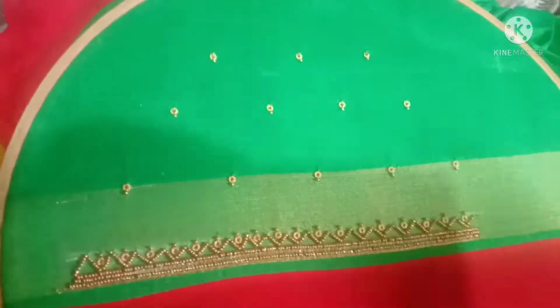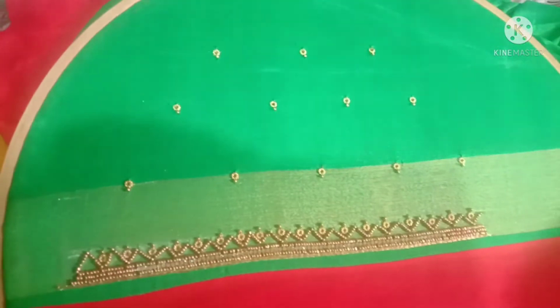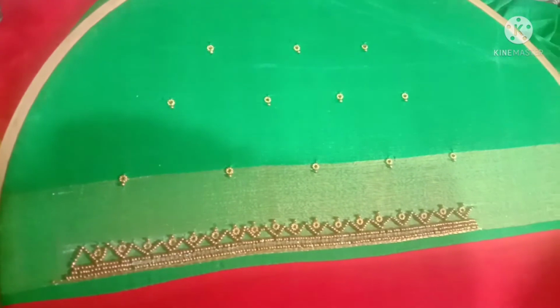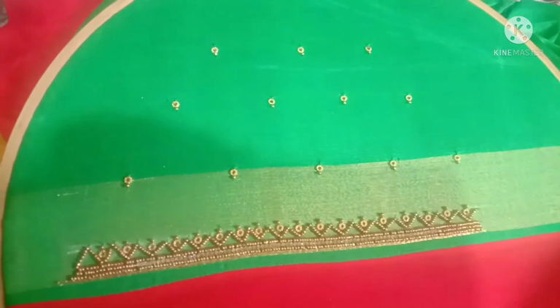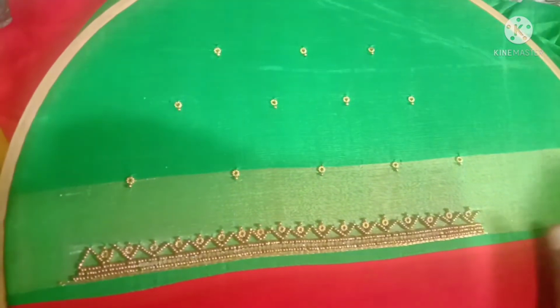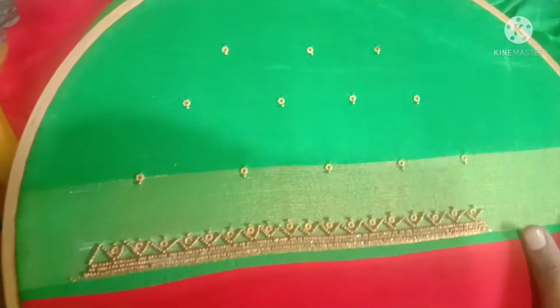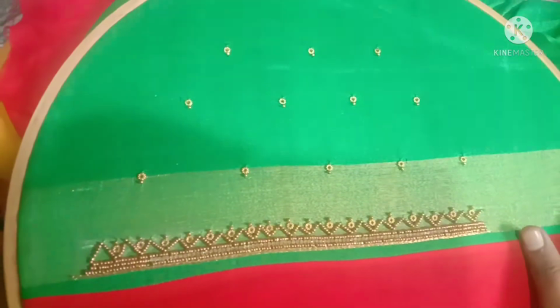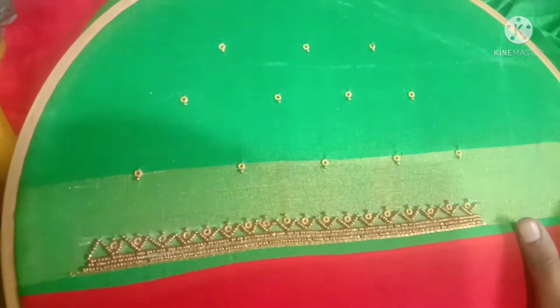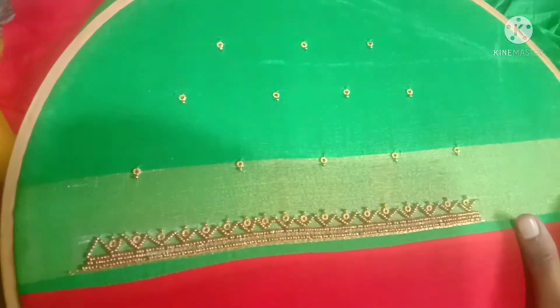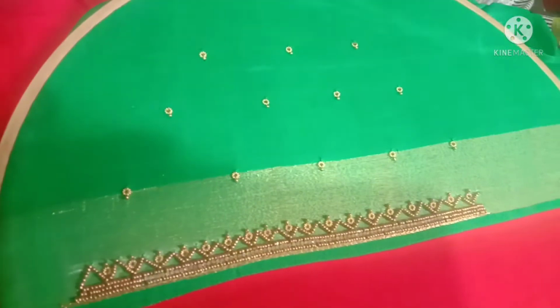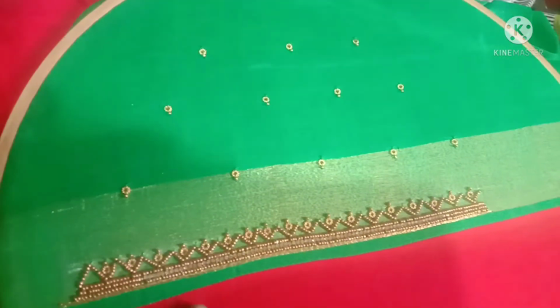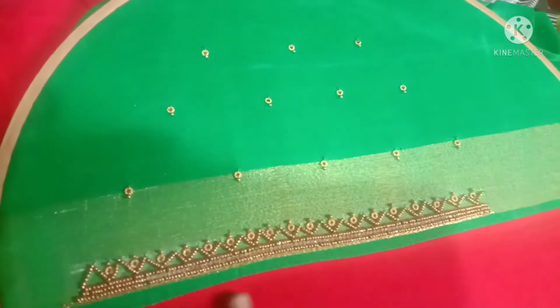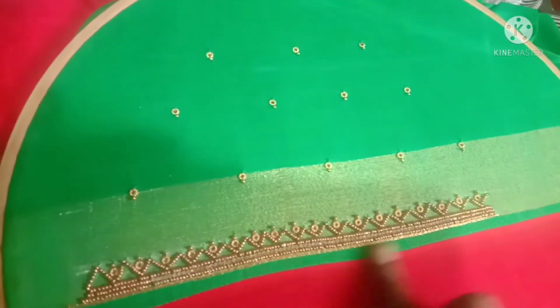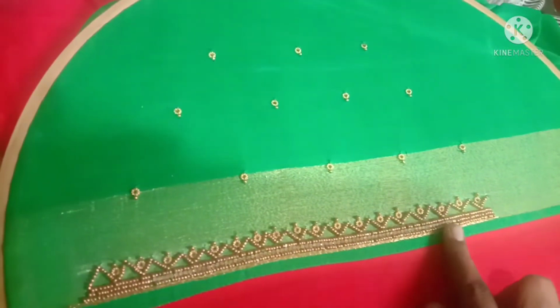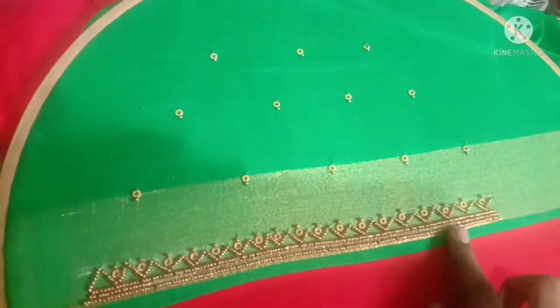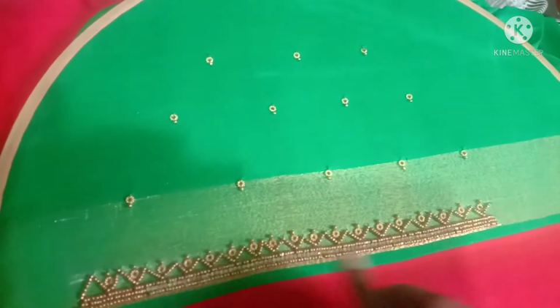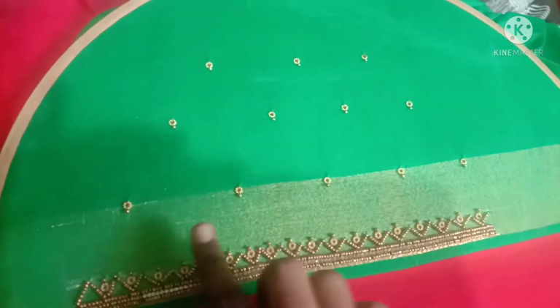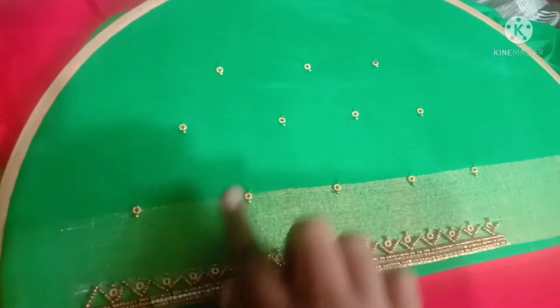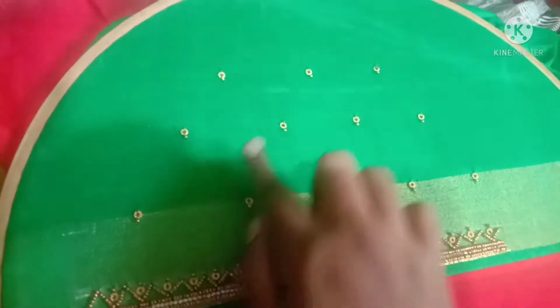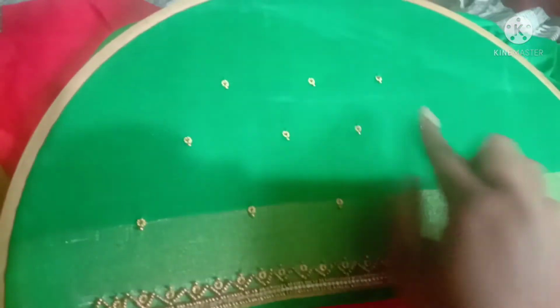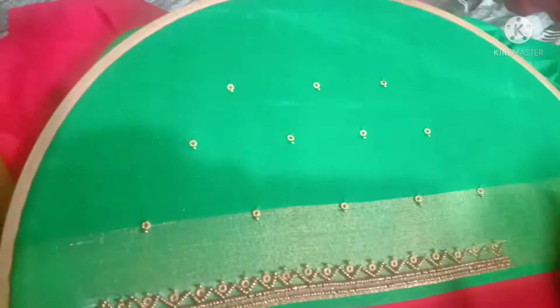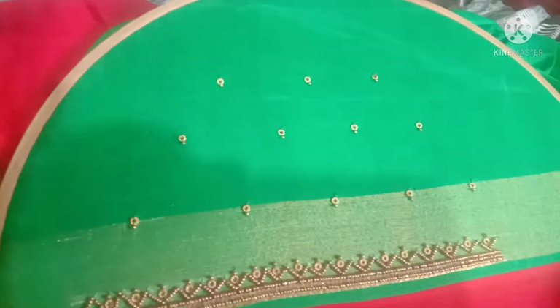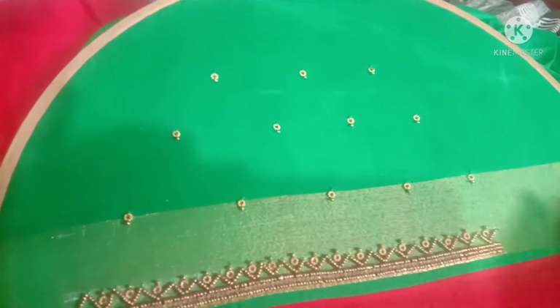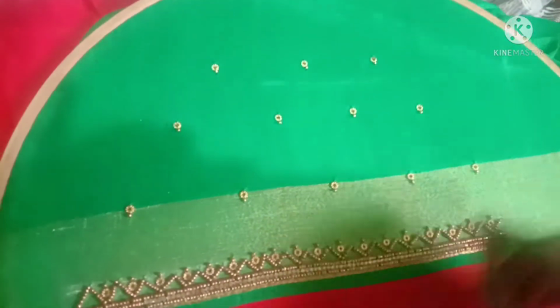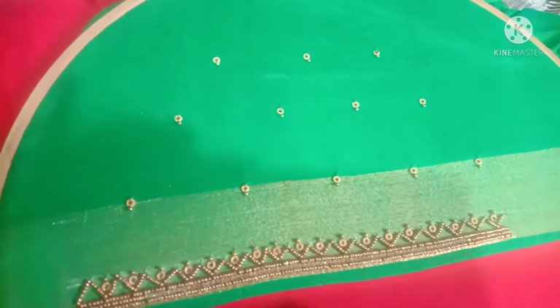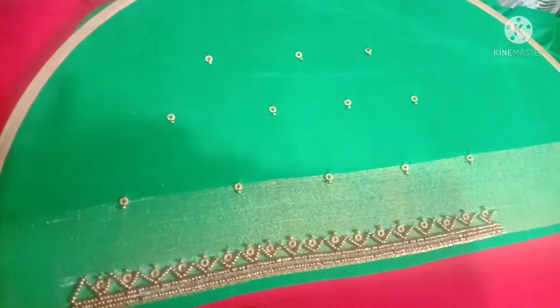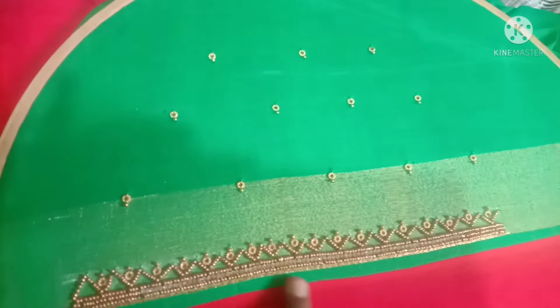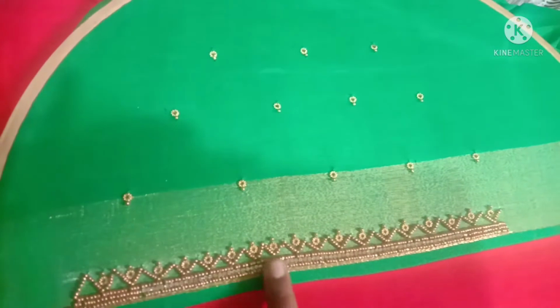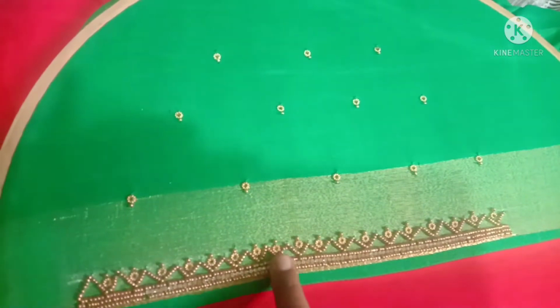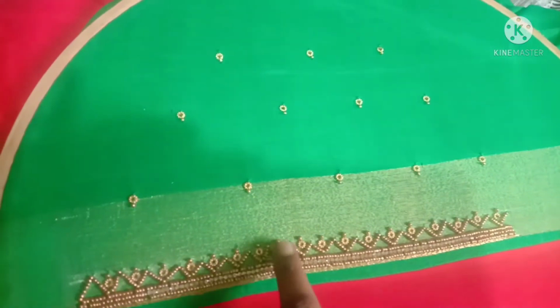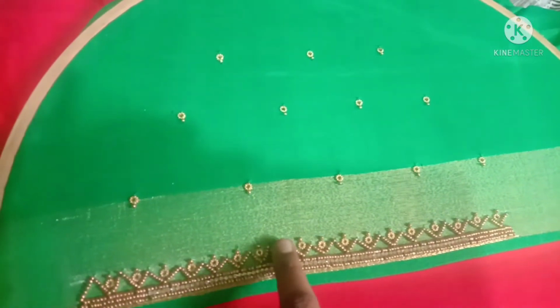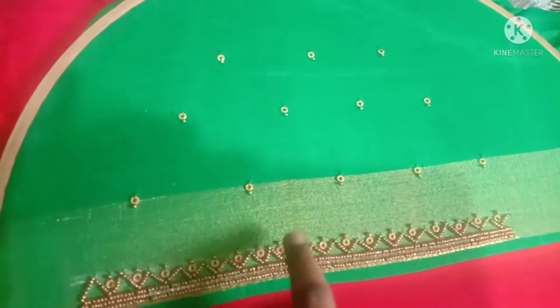So, what I'm doing is hand design. I'm going to make this design.